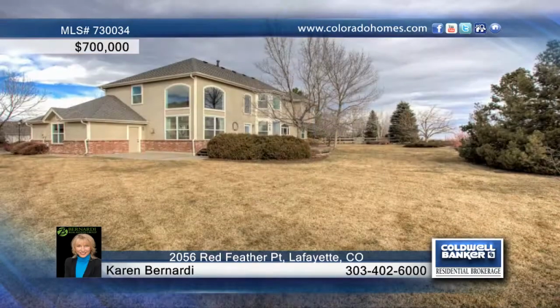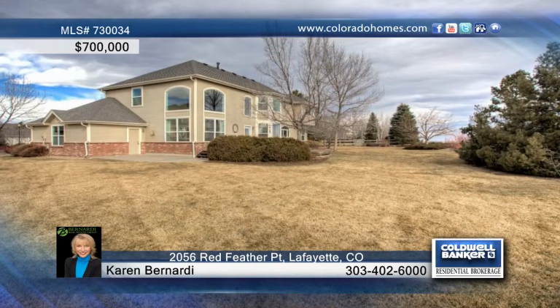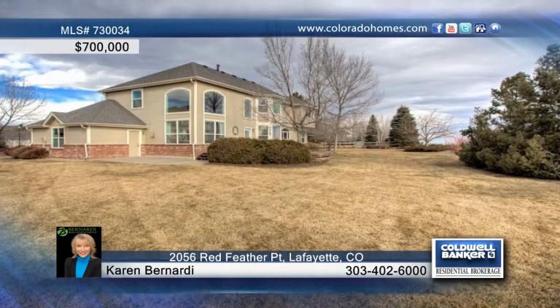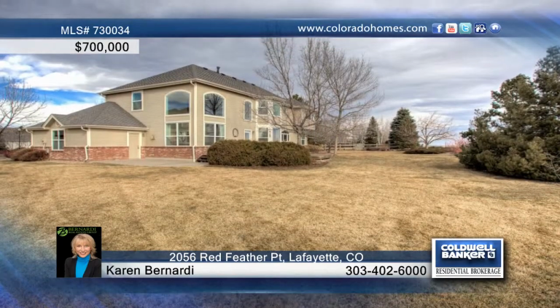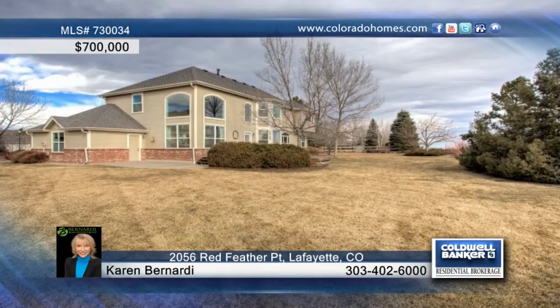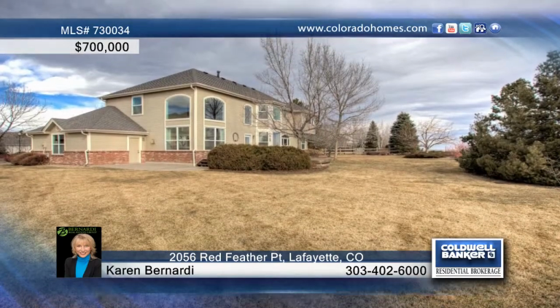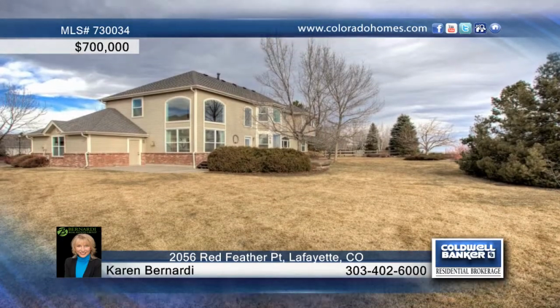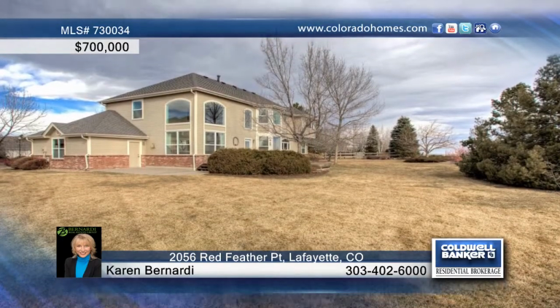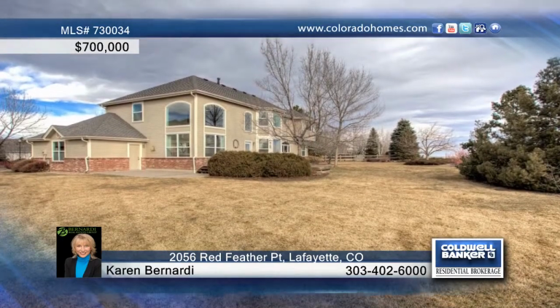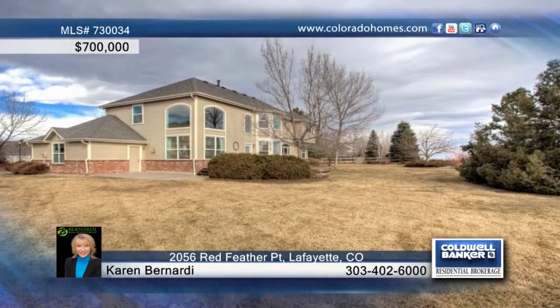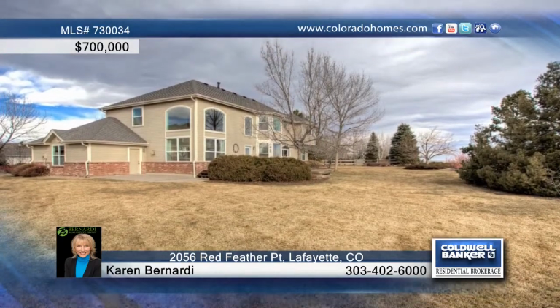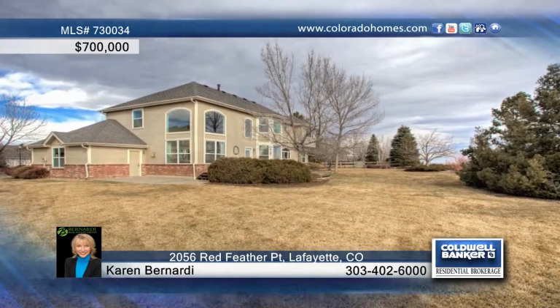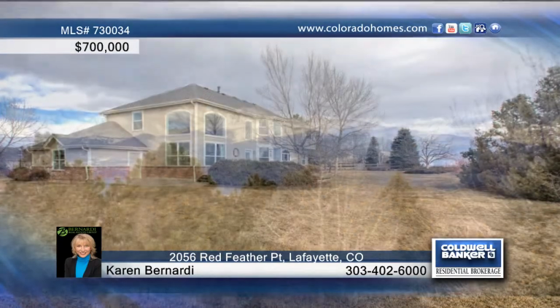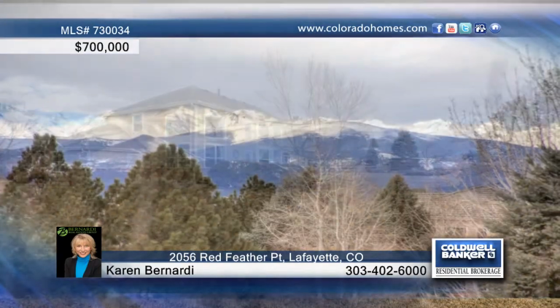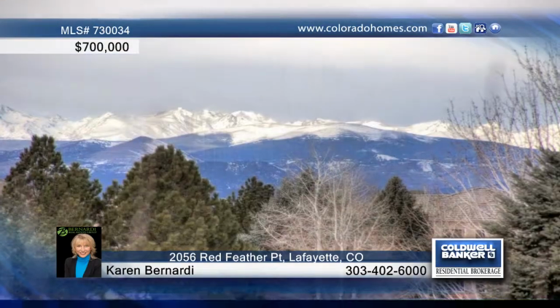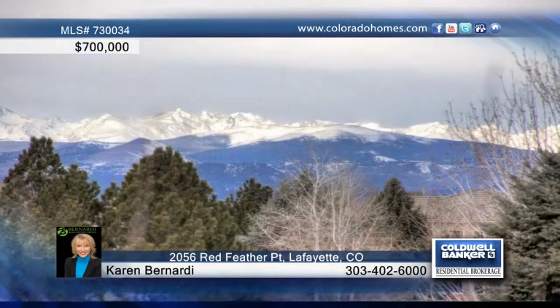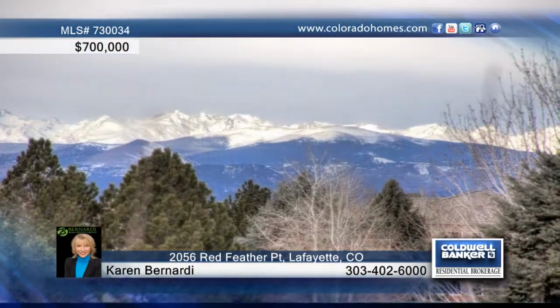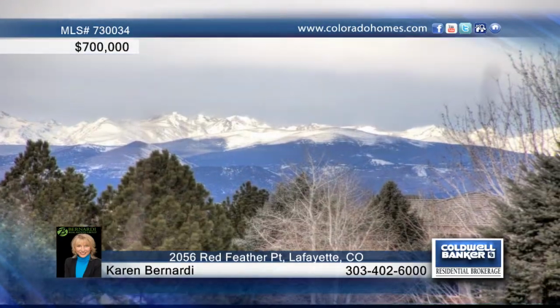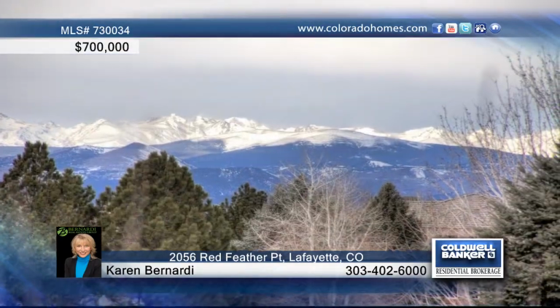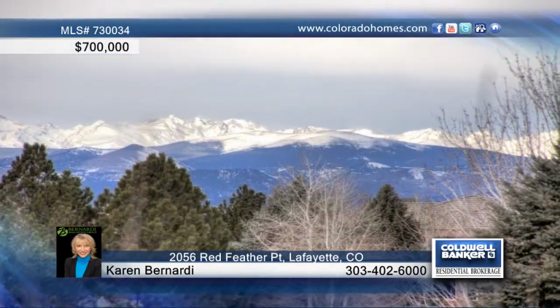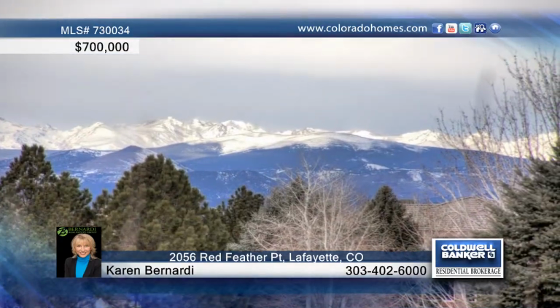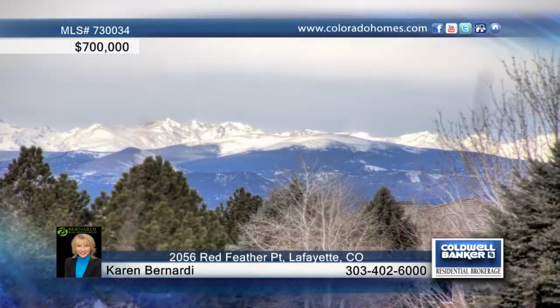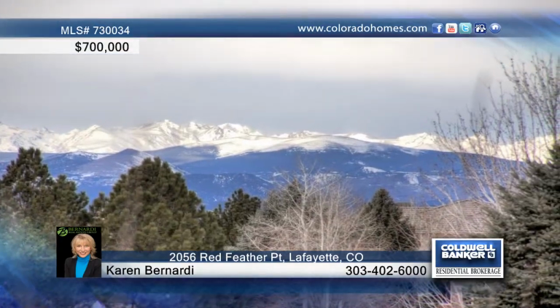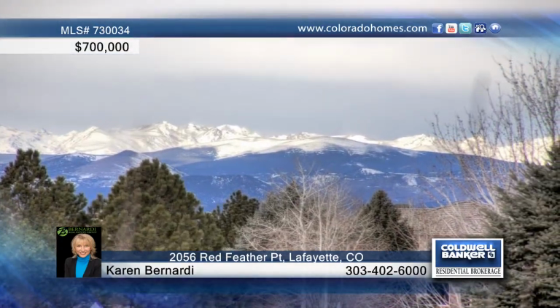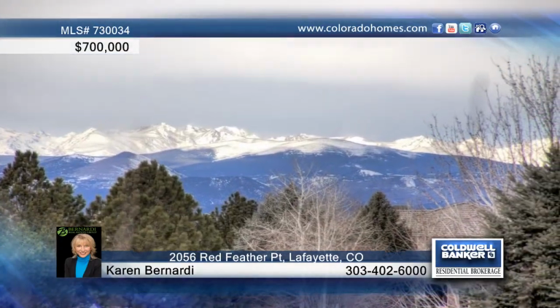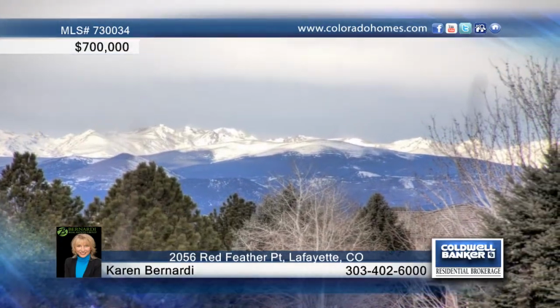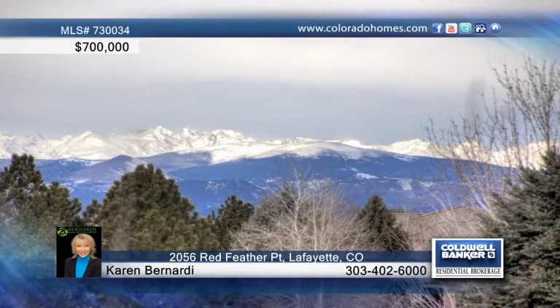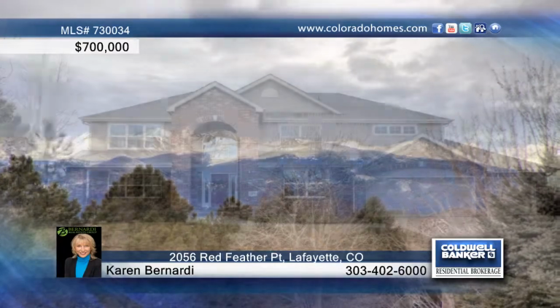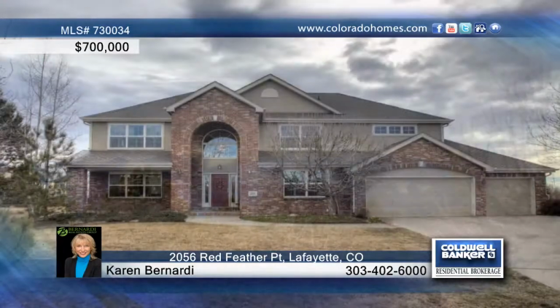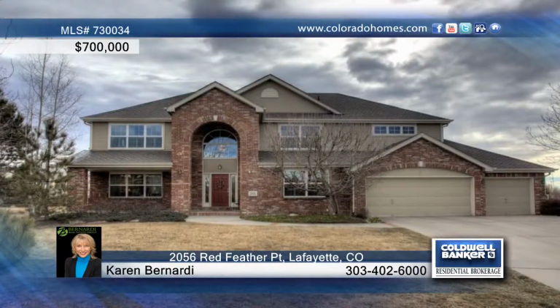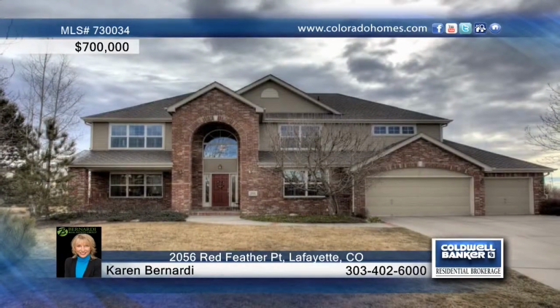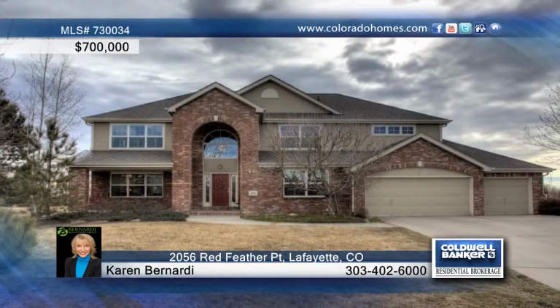Call Karen Bernardi or Tuesday Arata for more details on this three-bedroom, three-bath gorgeous home.